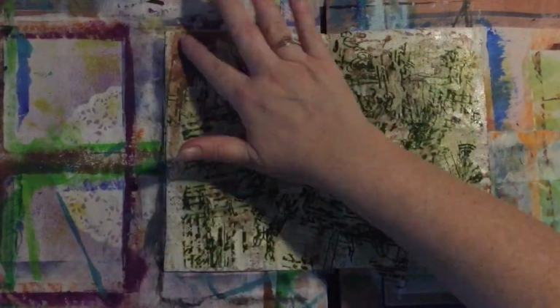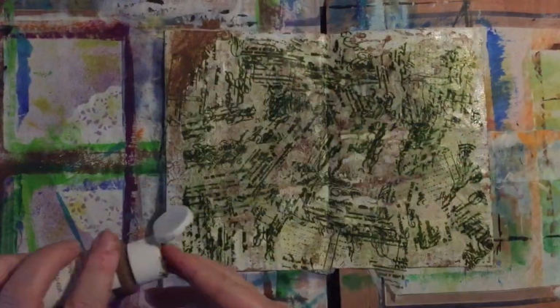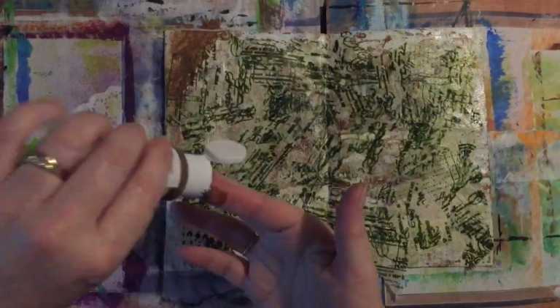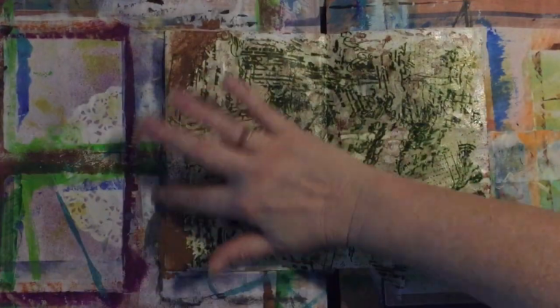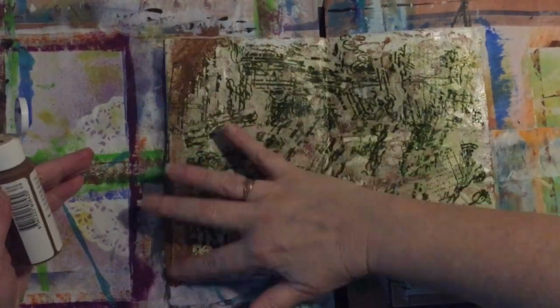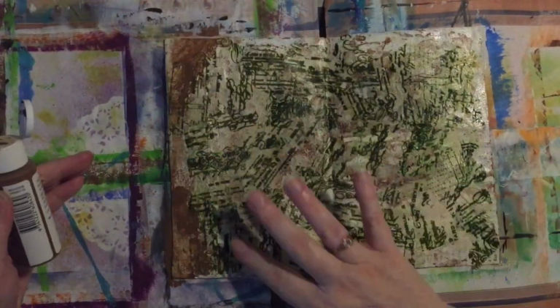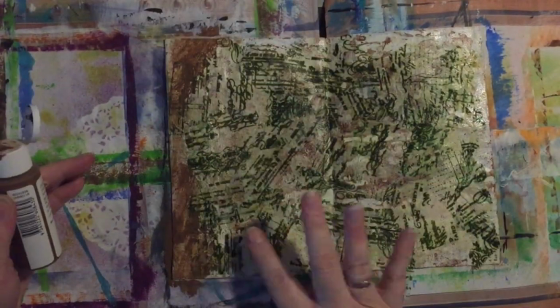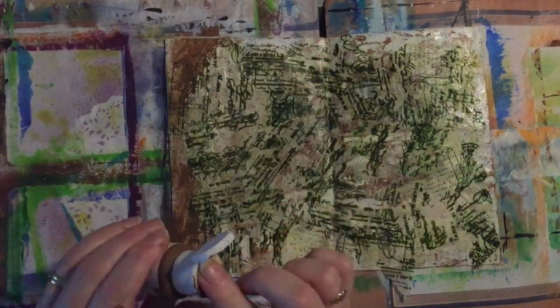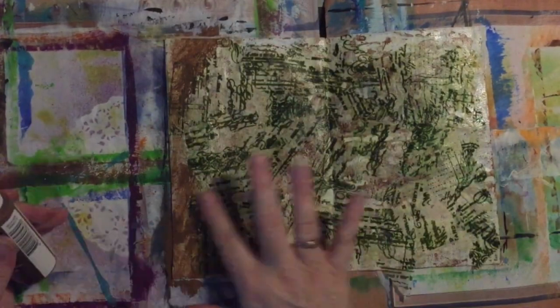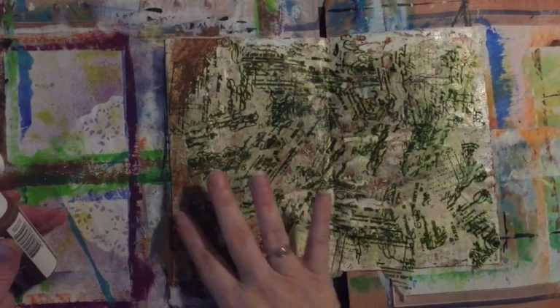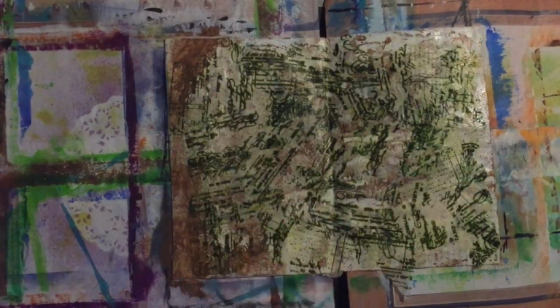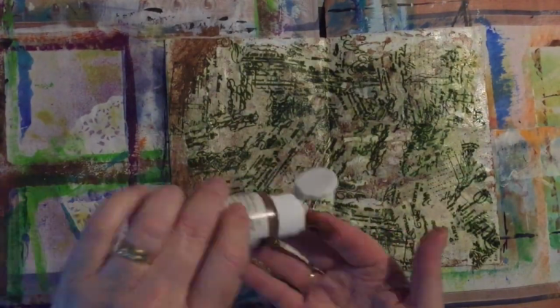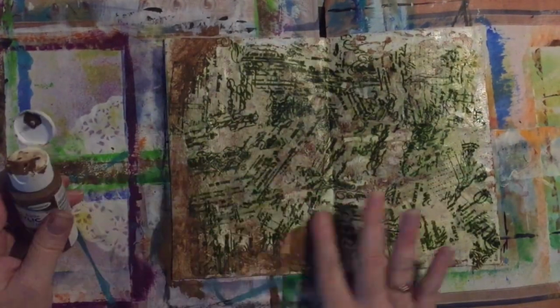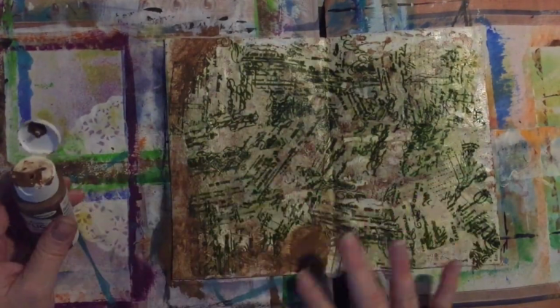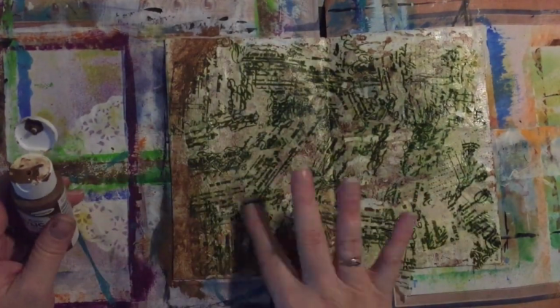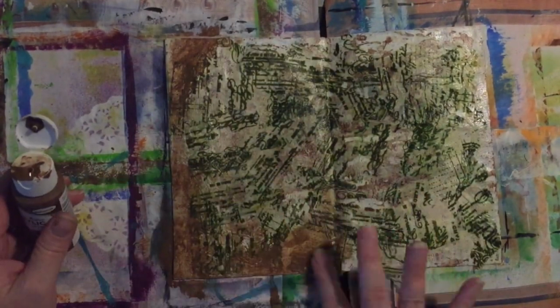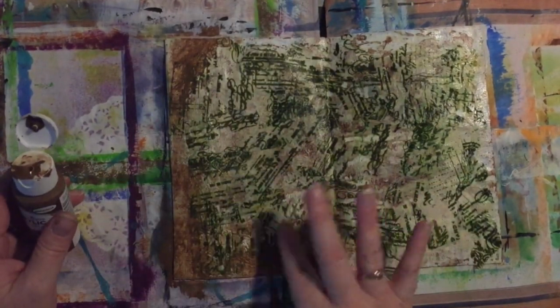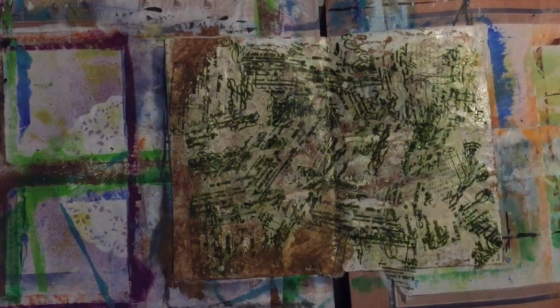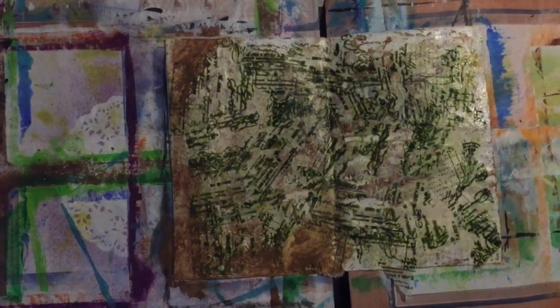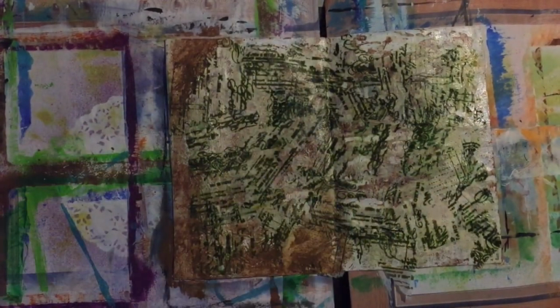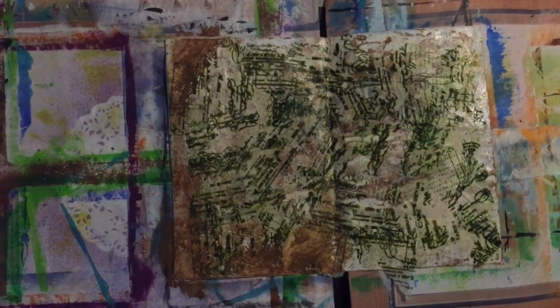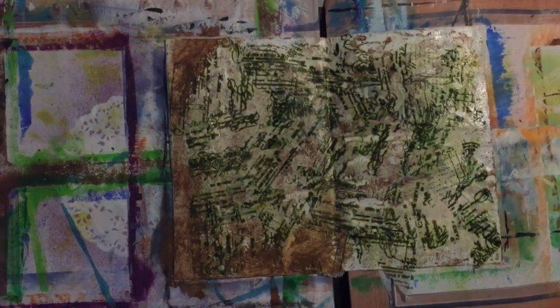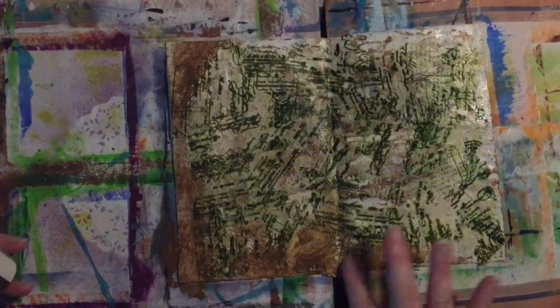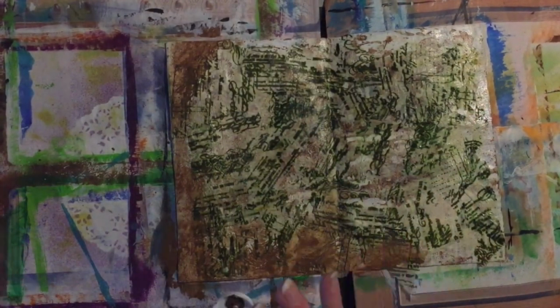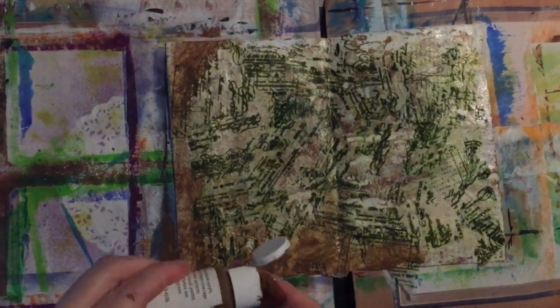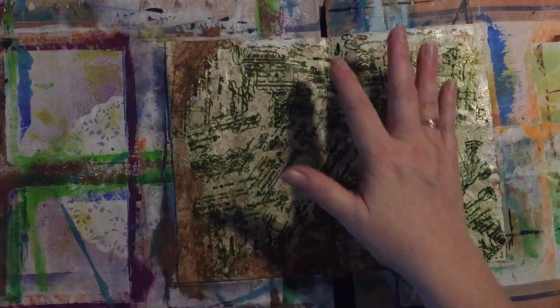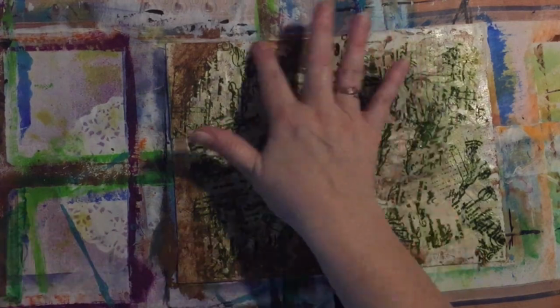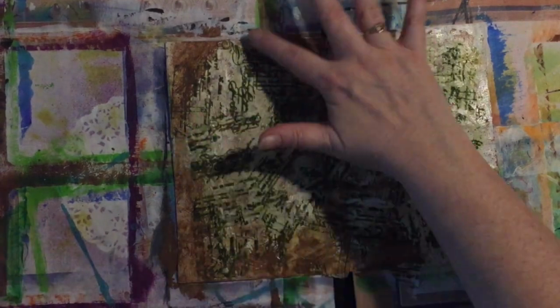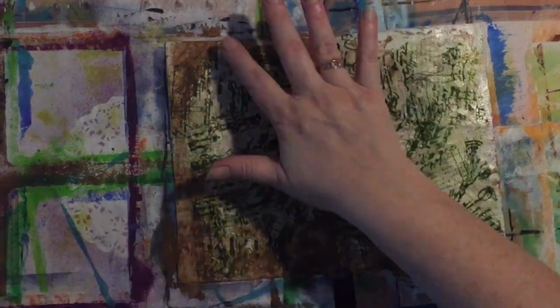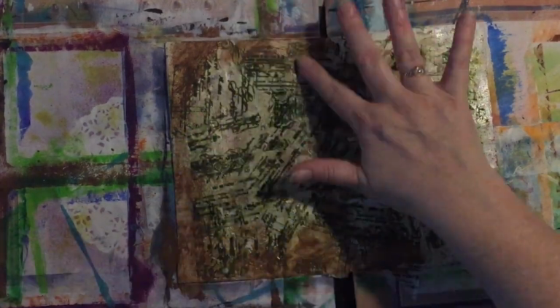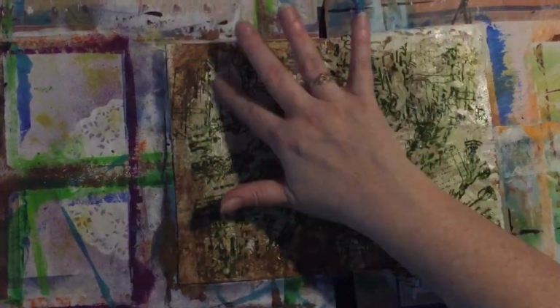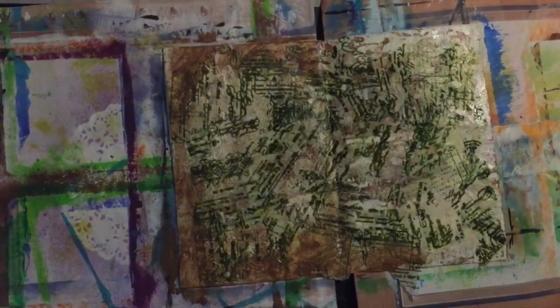I thought I needed to get some more brown onto this, so with my finger I'm just applying the paint.